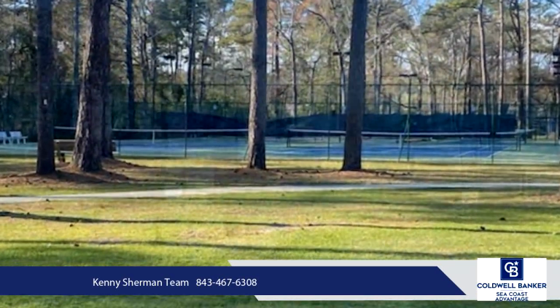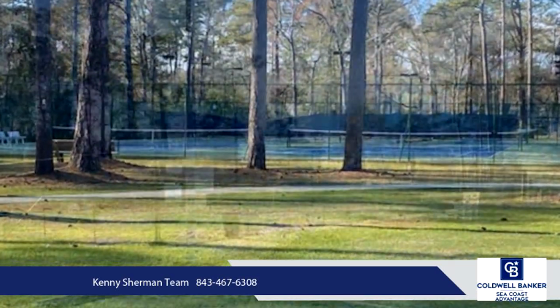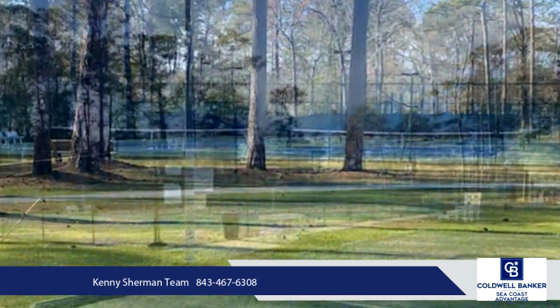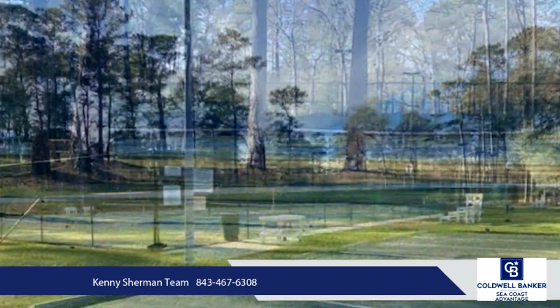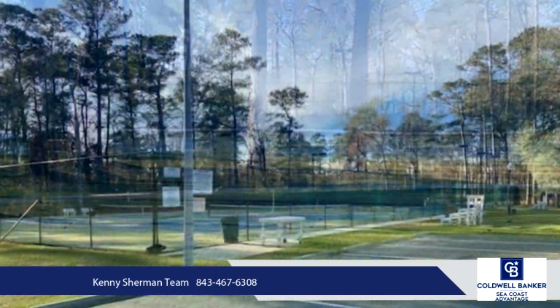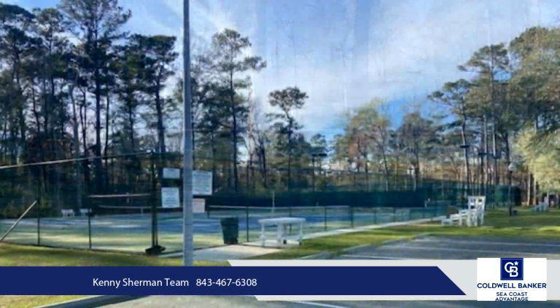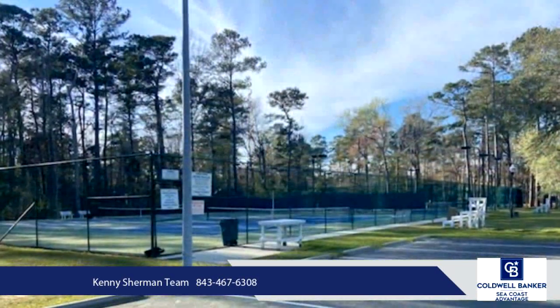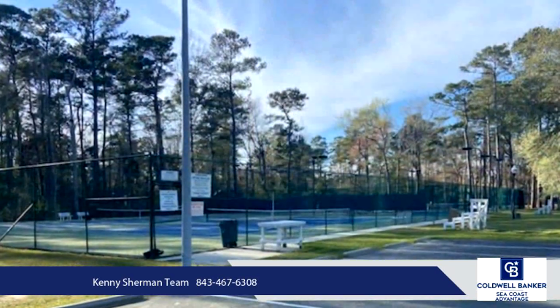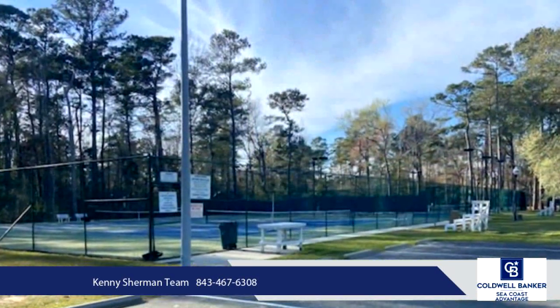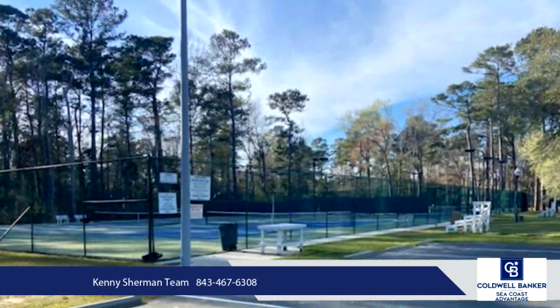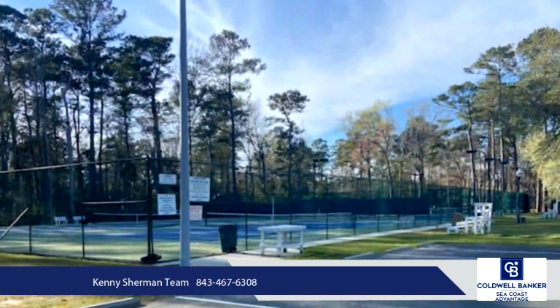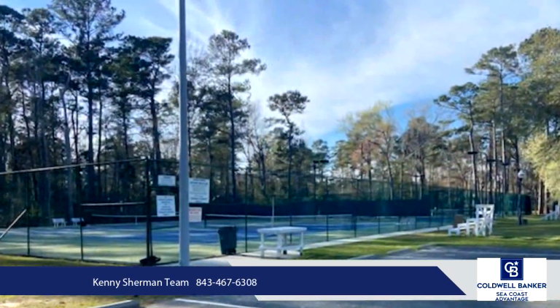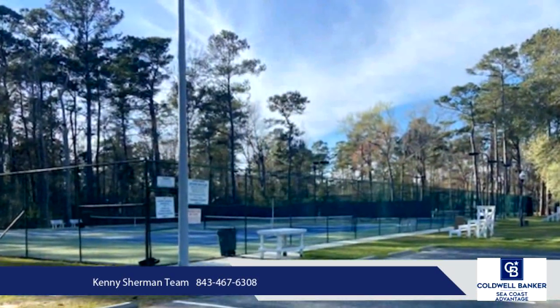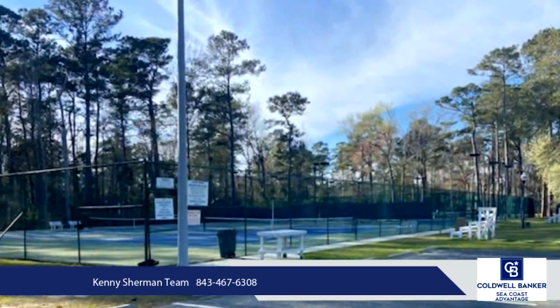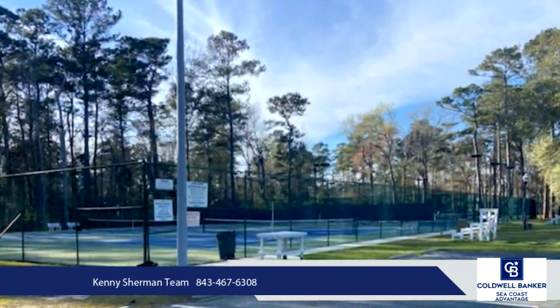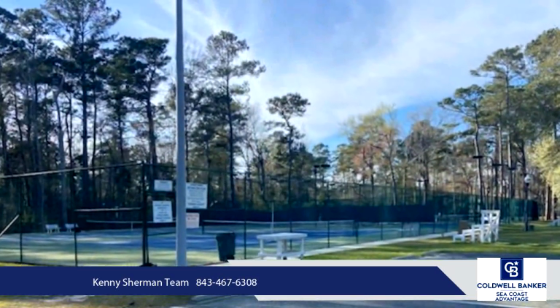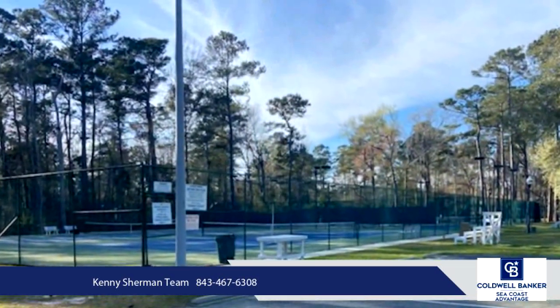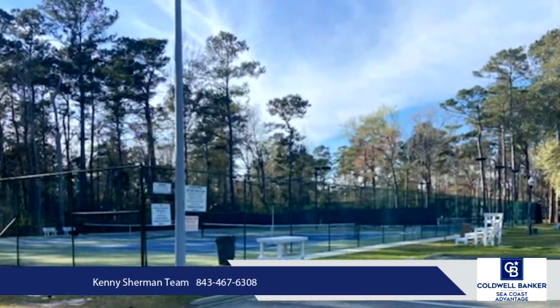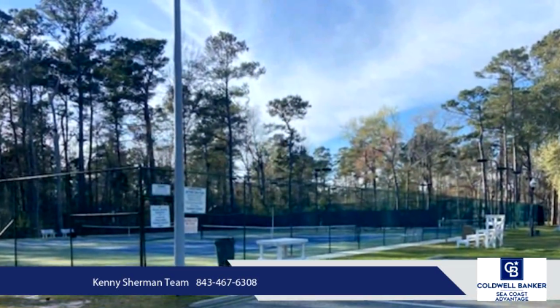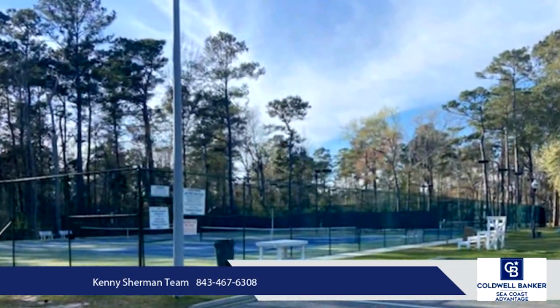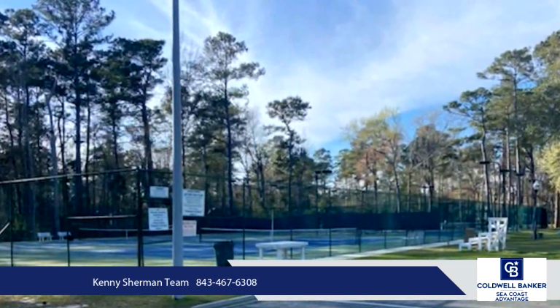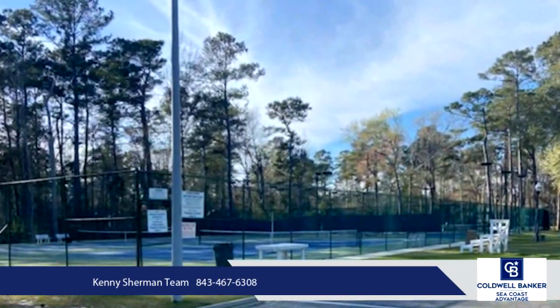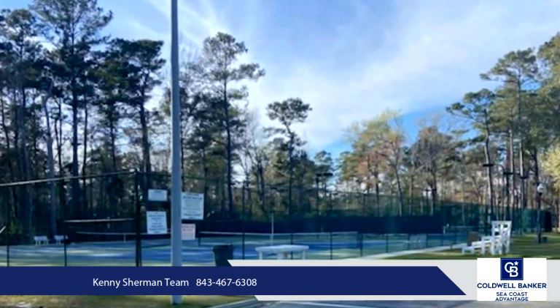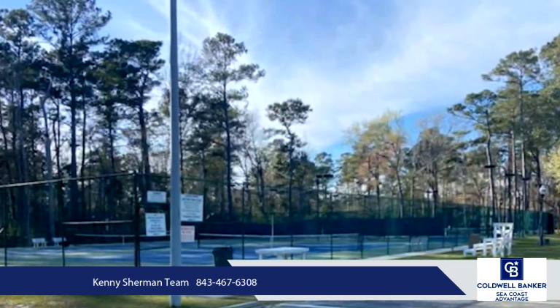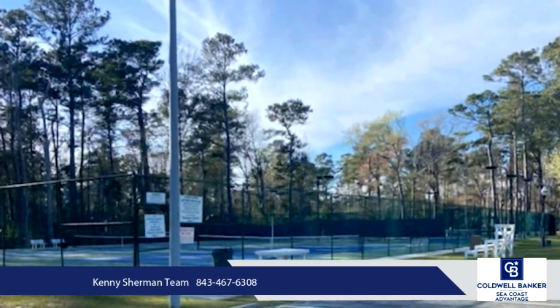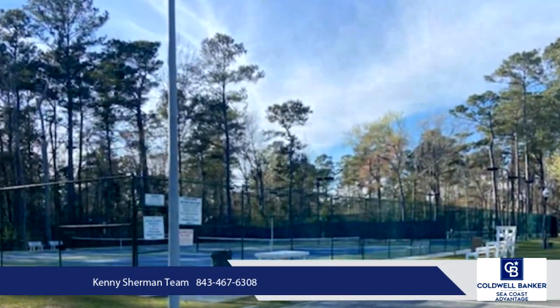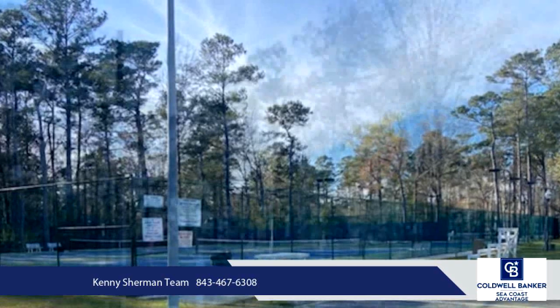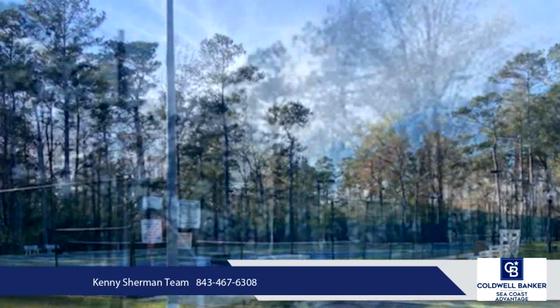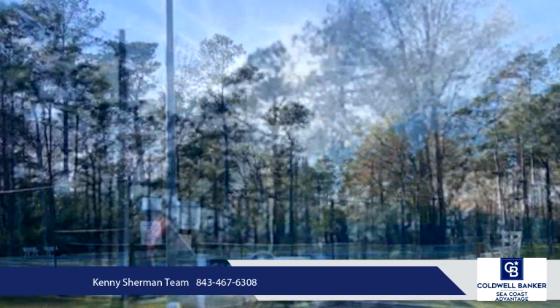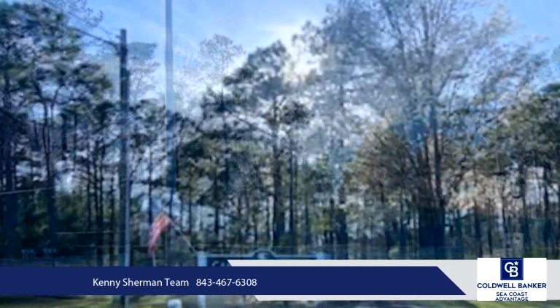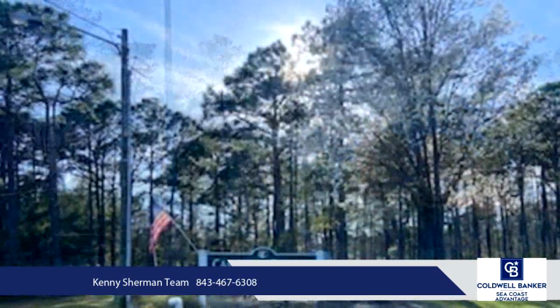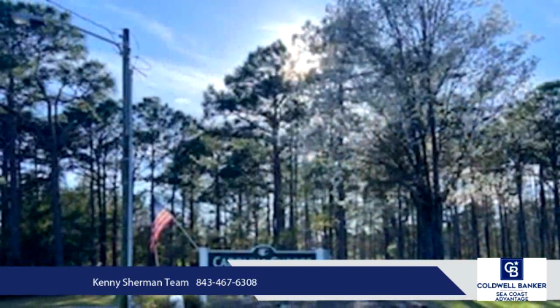Square footage is approximate and not guaranteed. Buyers responsible for verification.